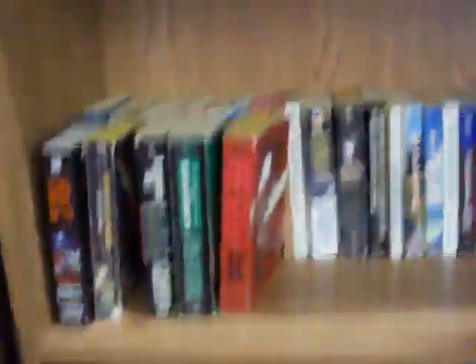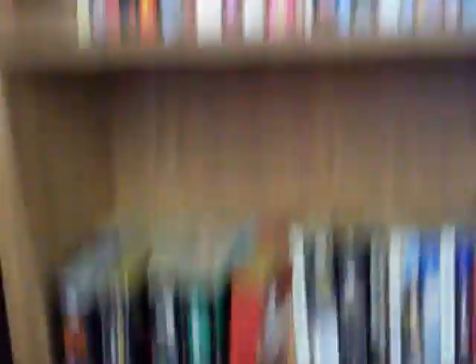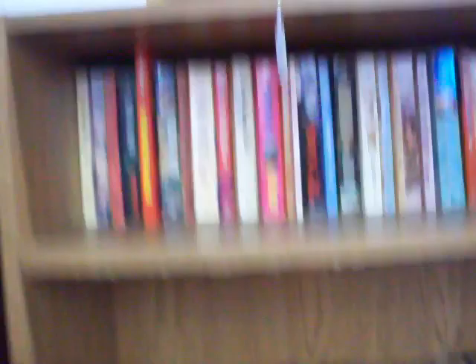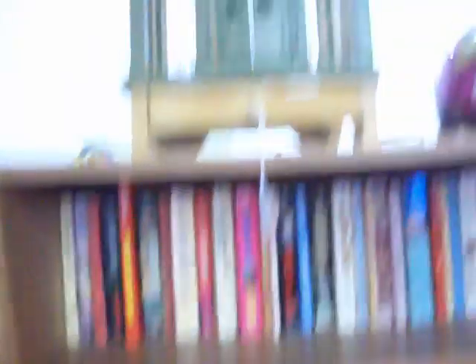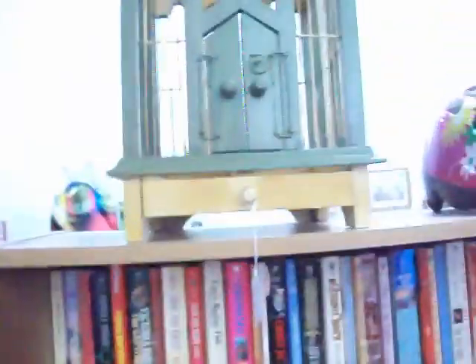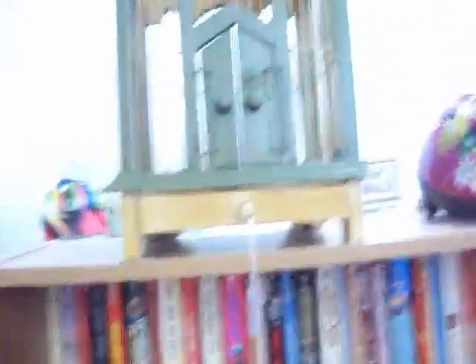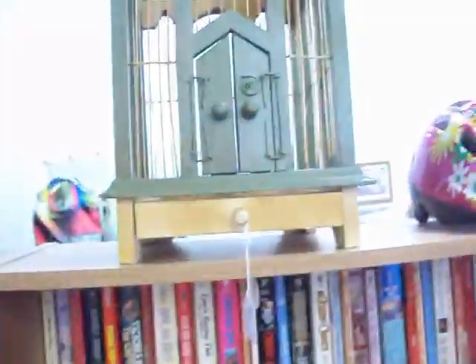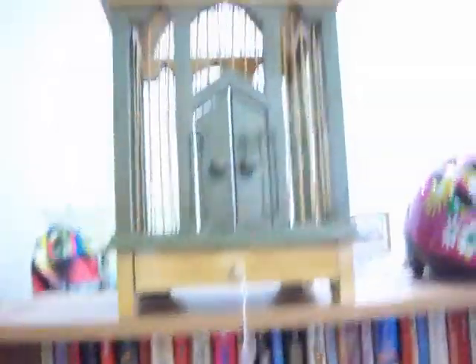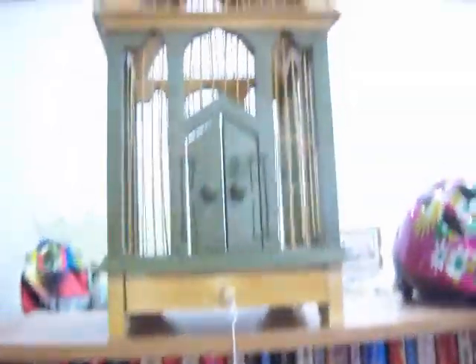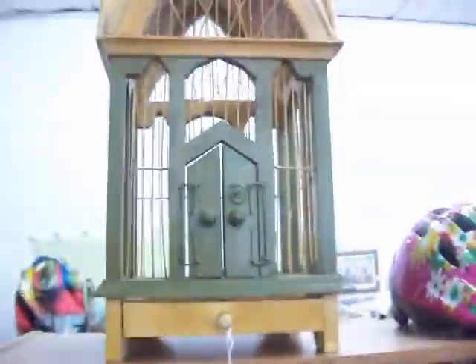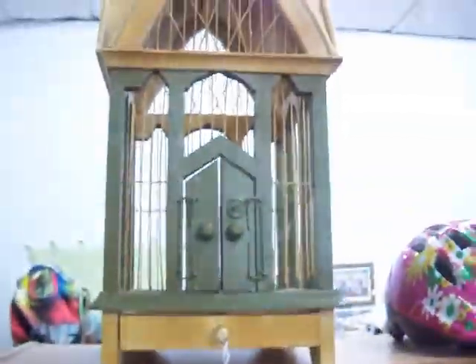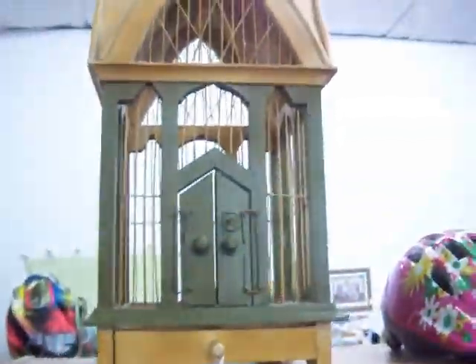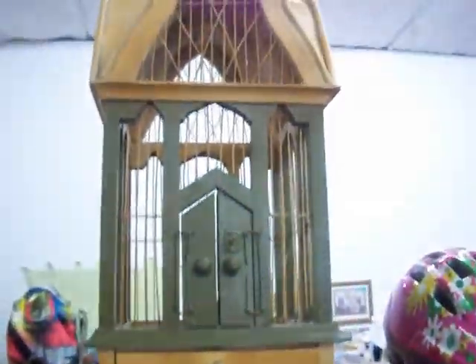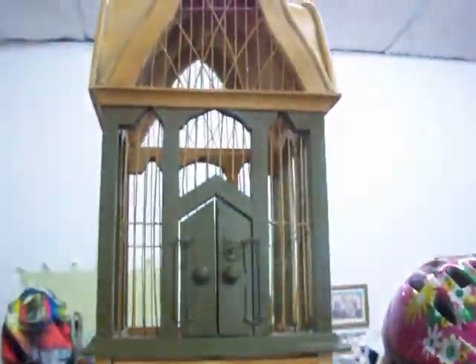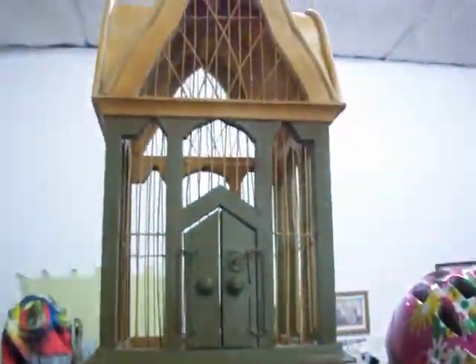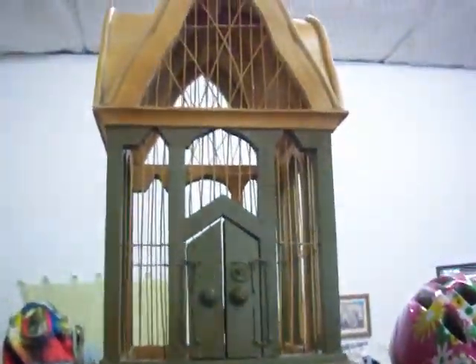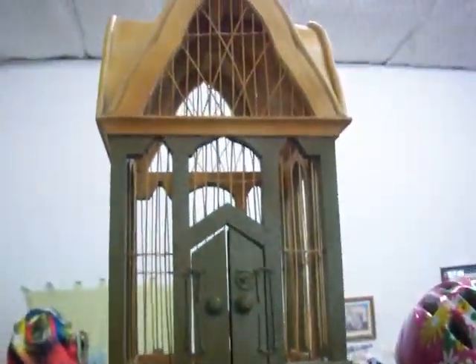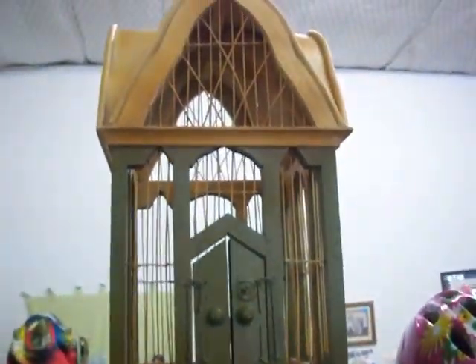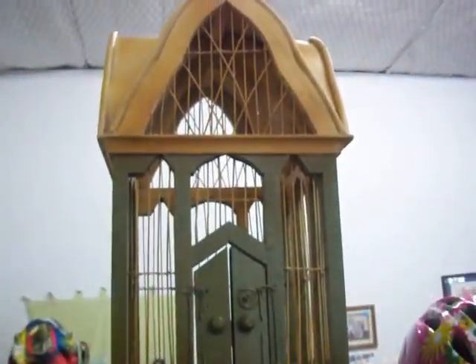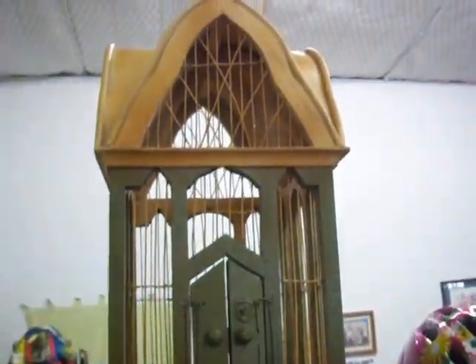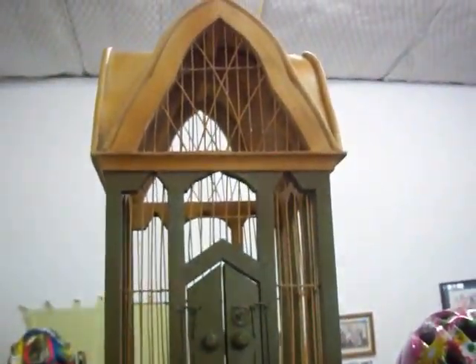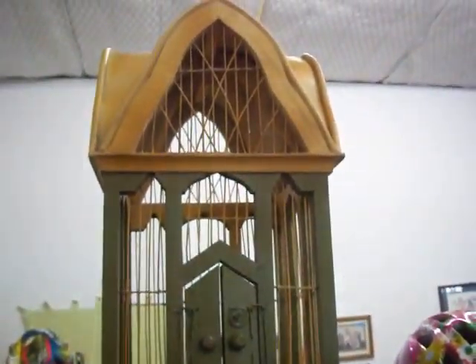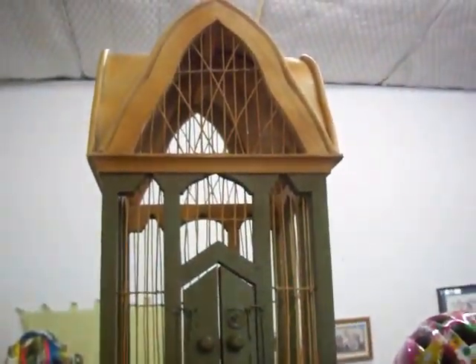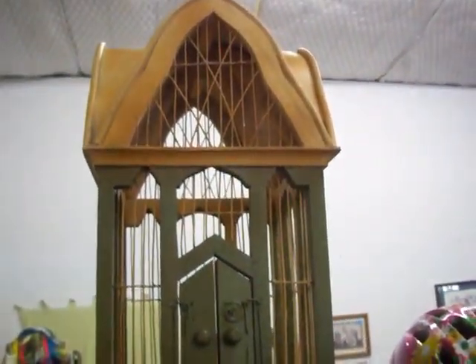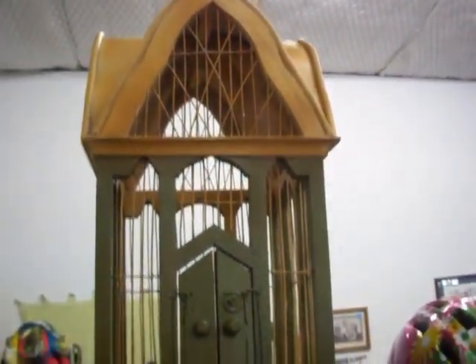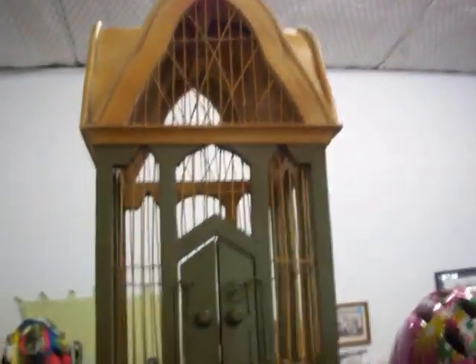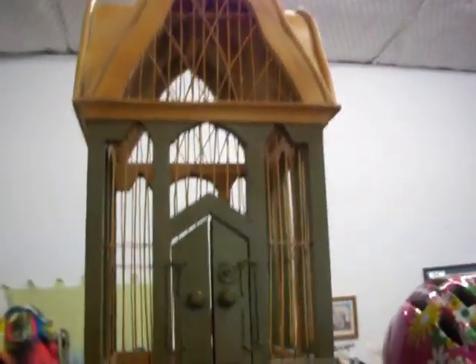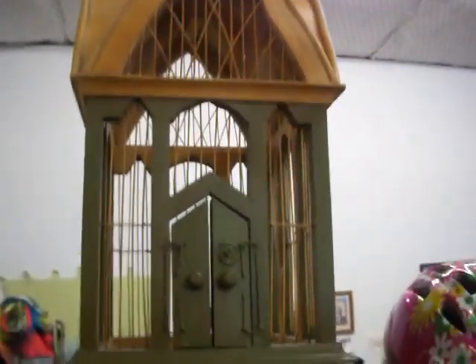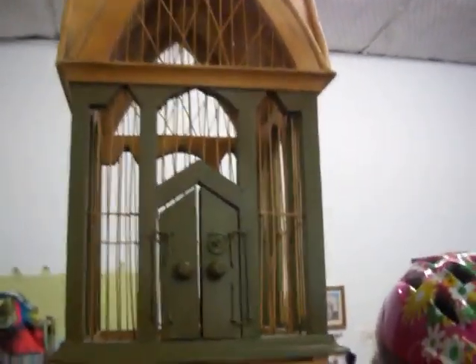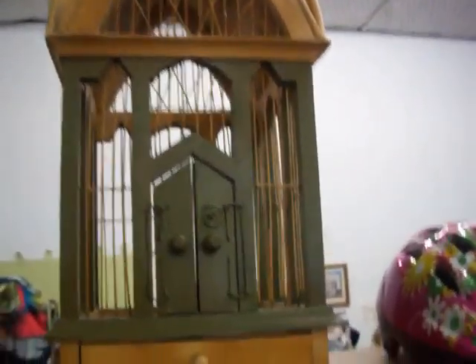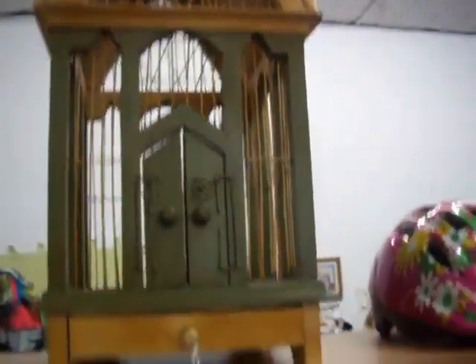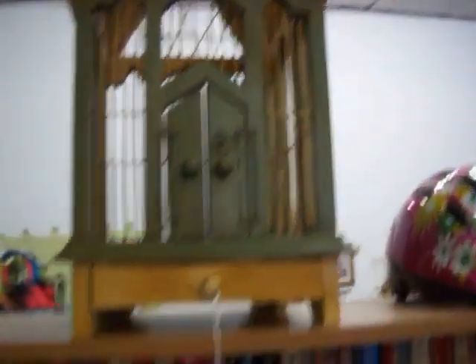Also have this wooden birdcage right here. That's just $20.00.